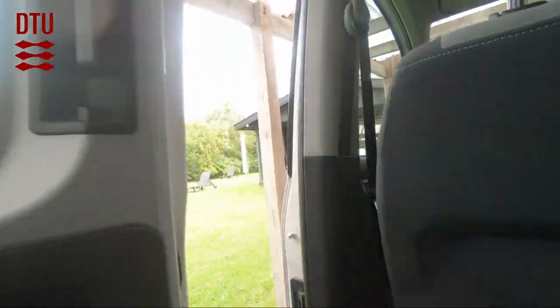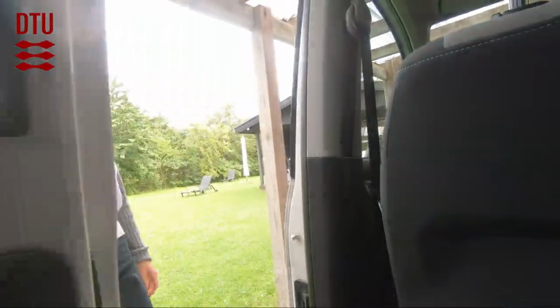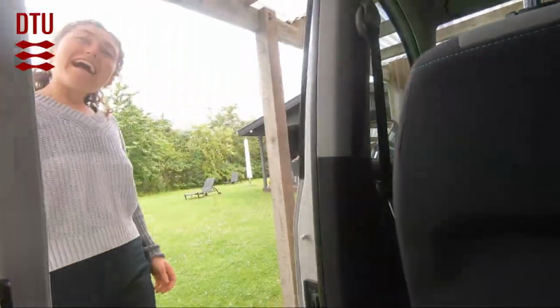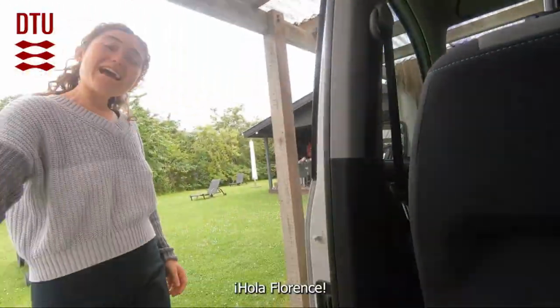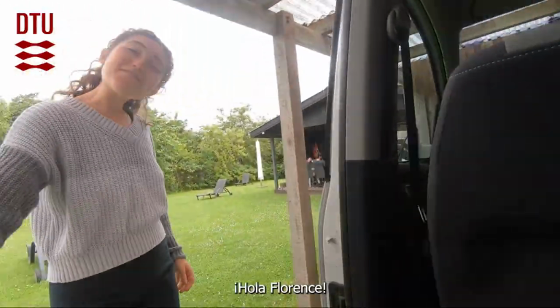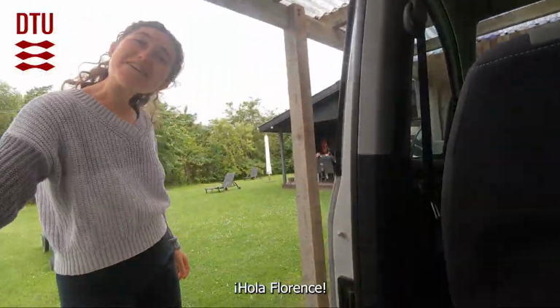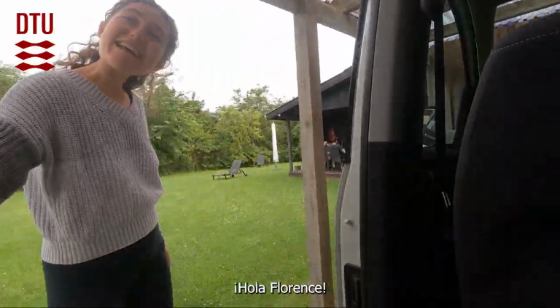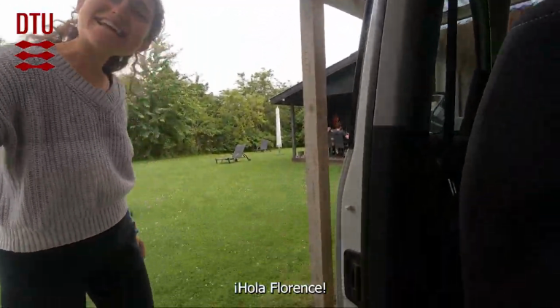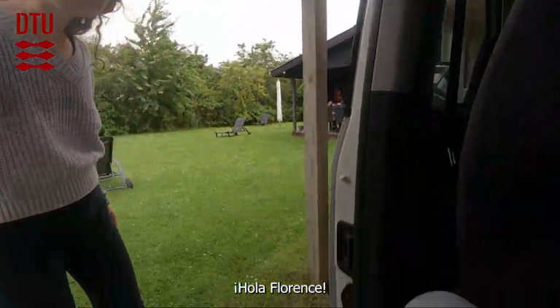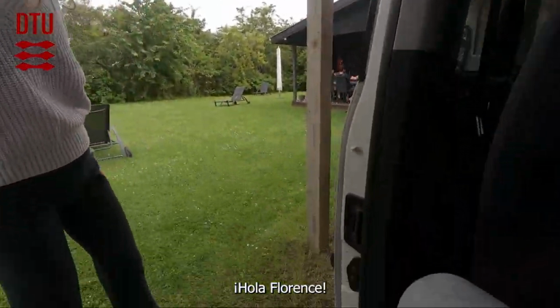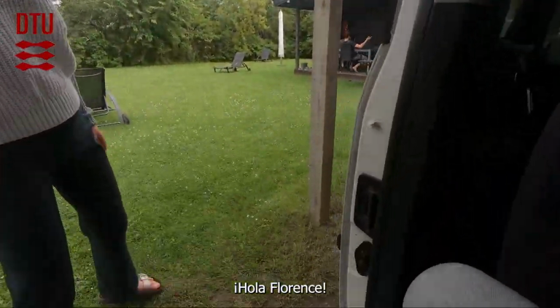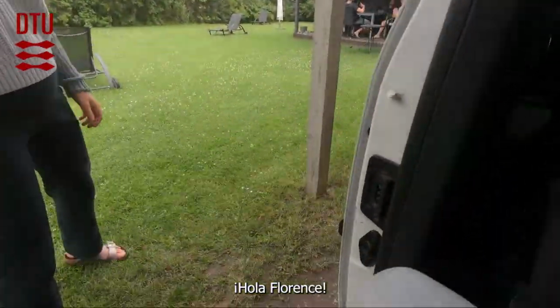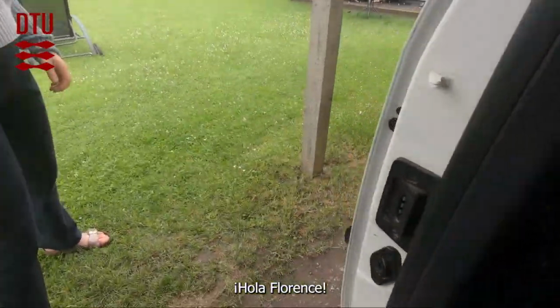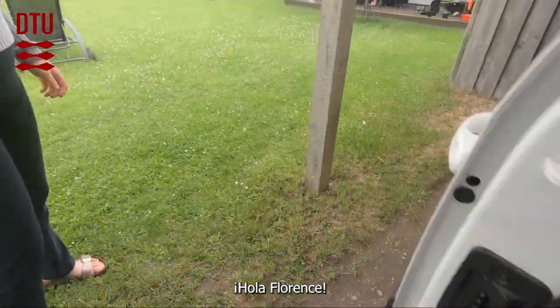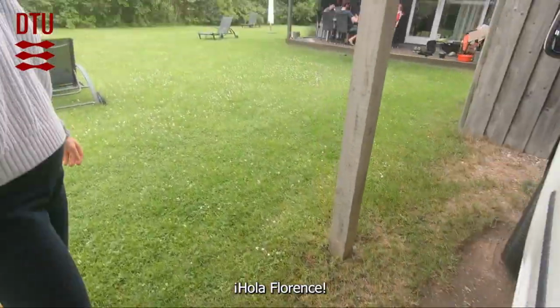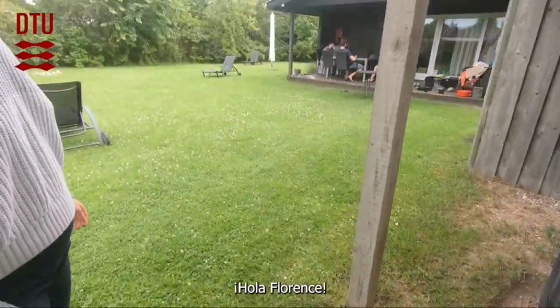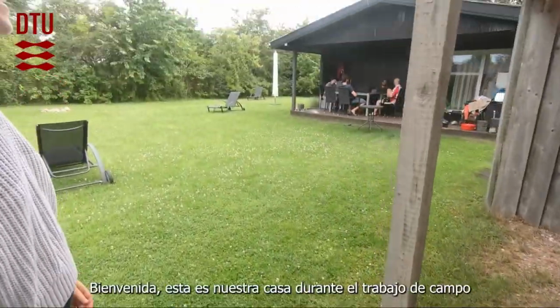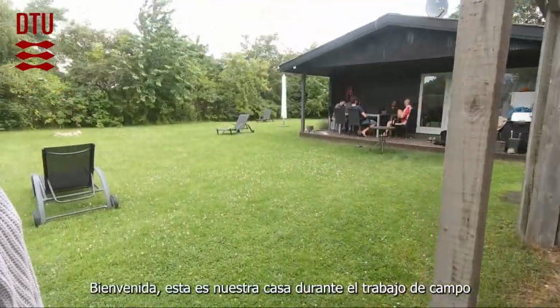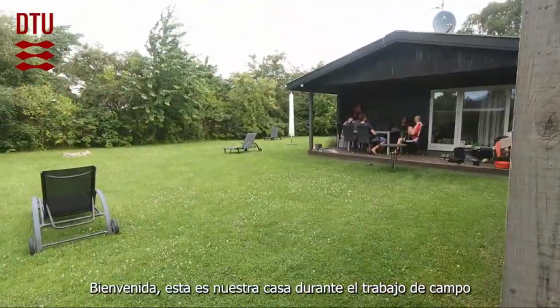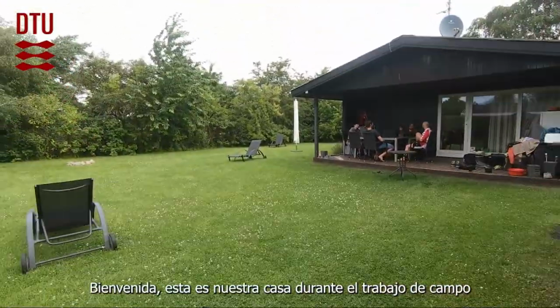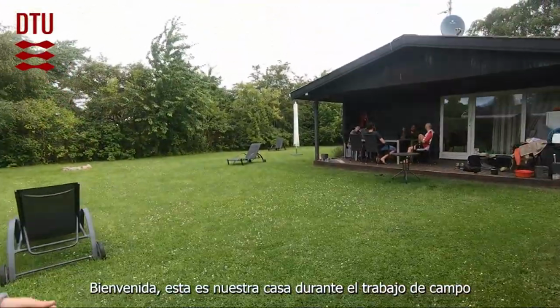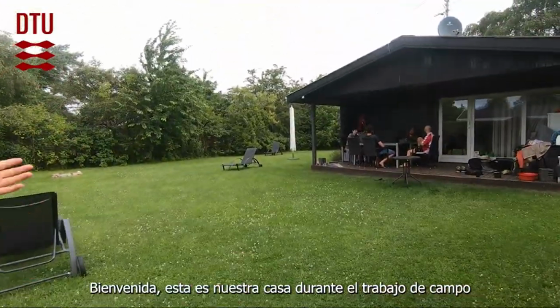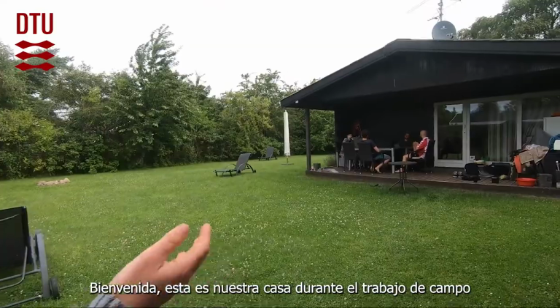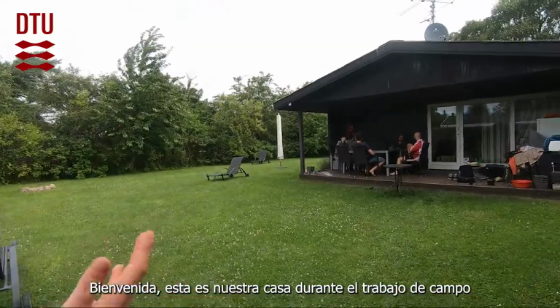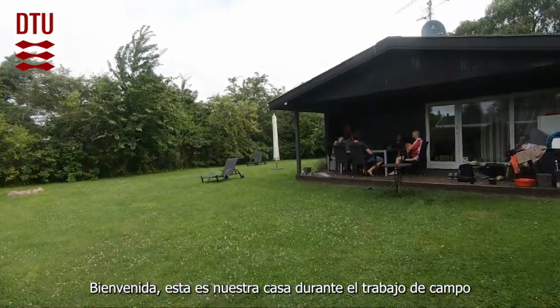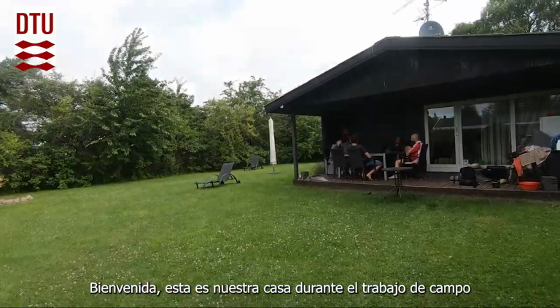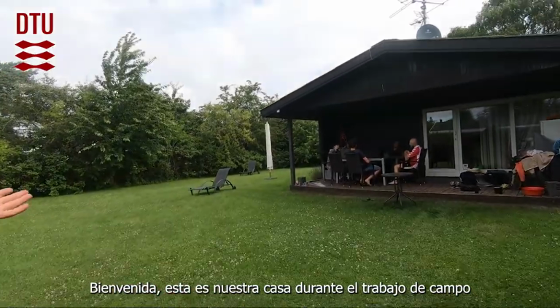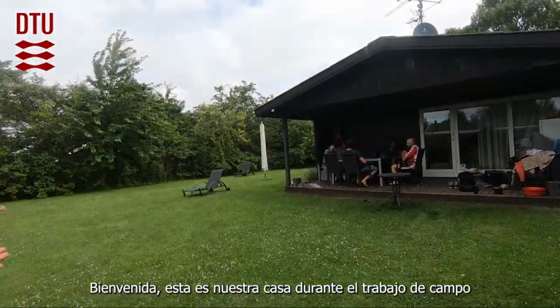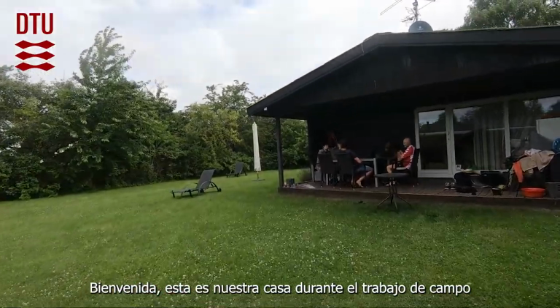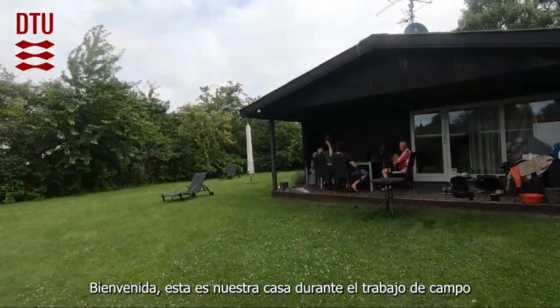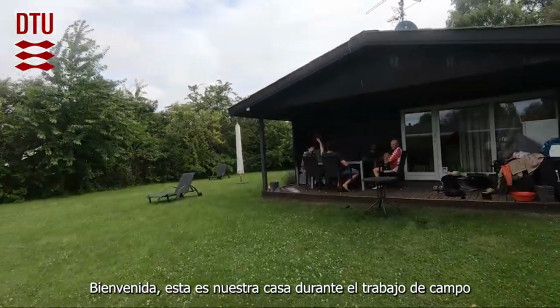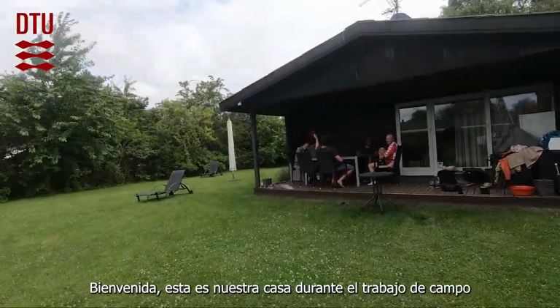Hi Florence! Hi, welcome! This is our fieldwork house.